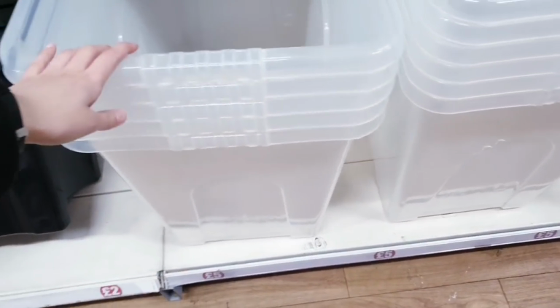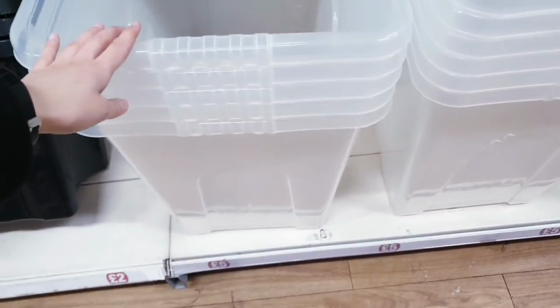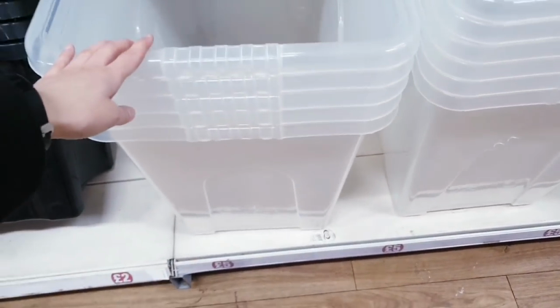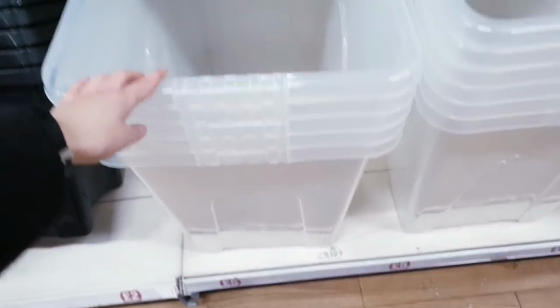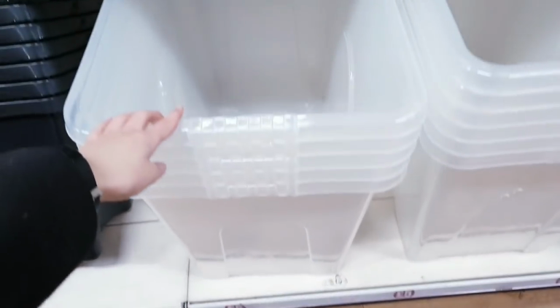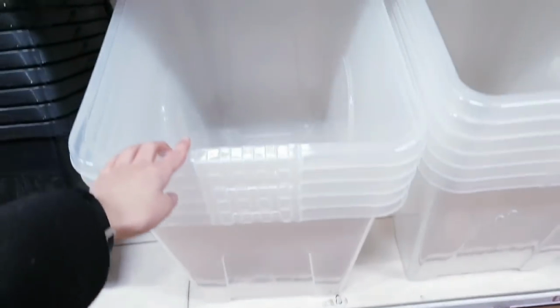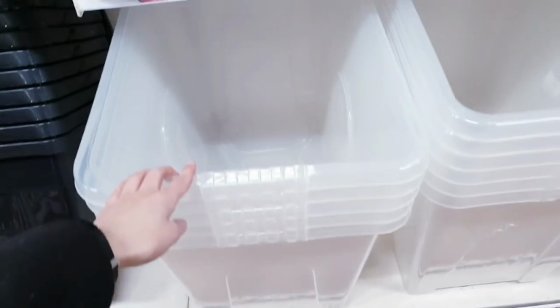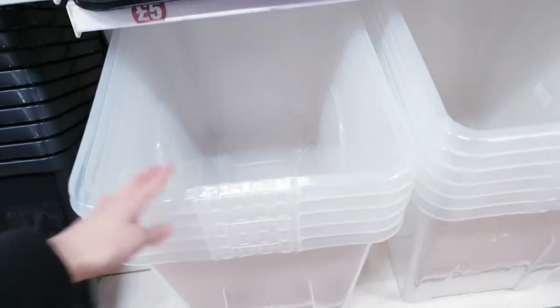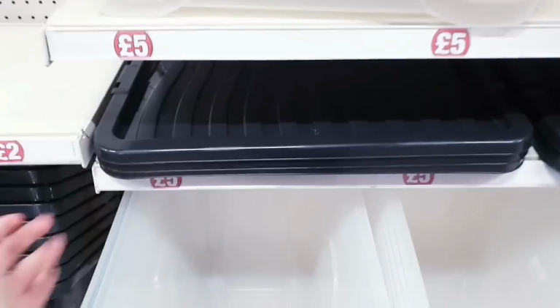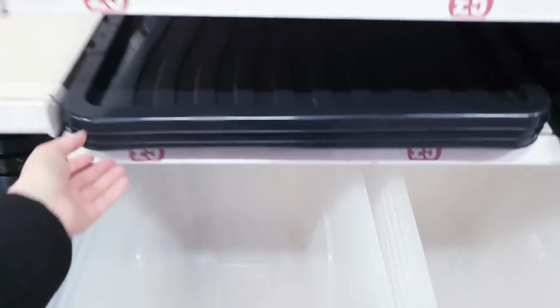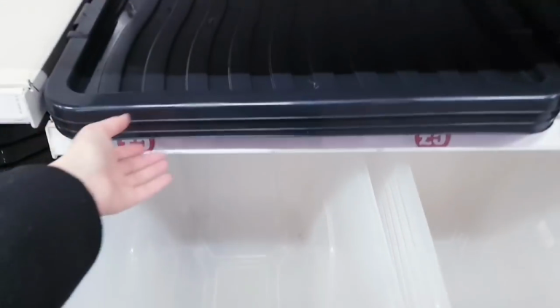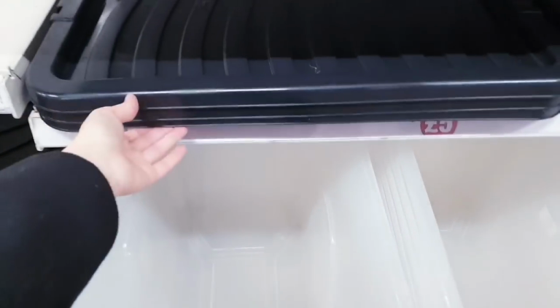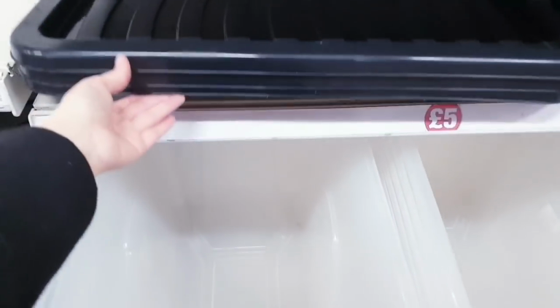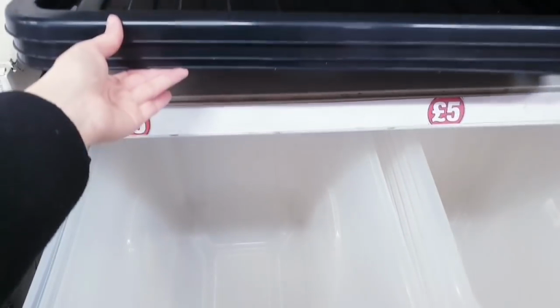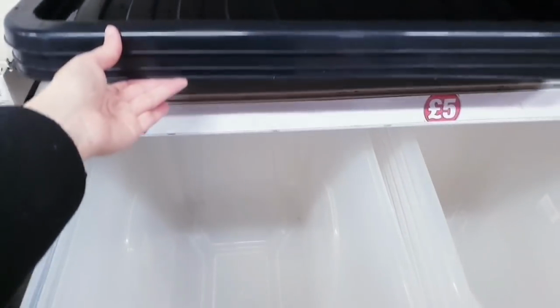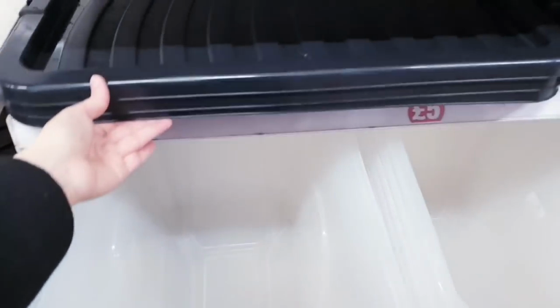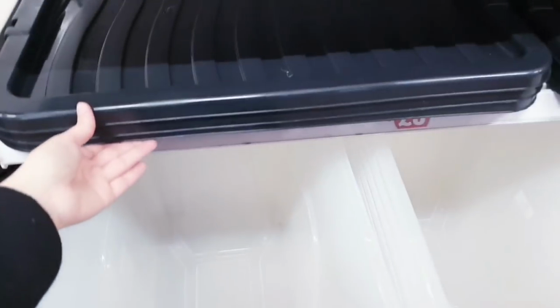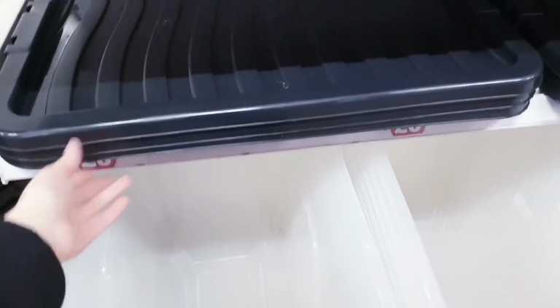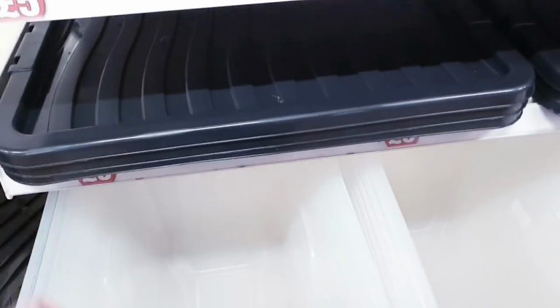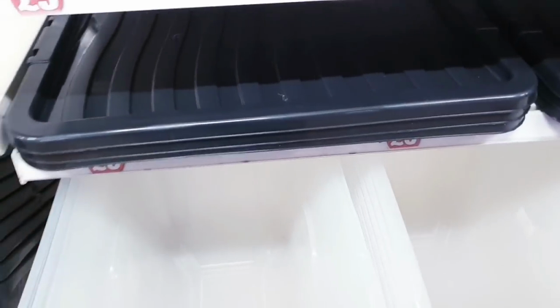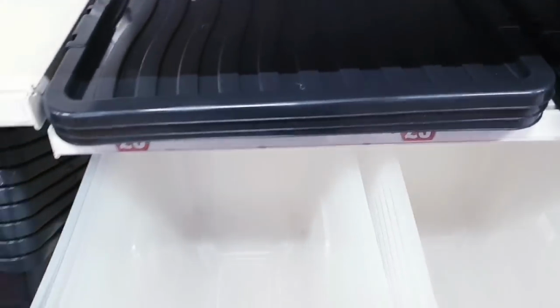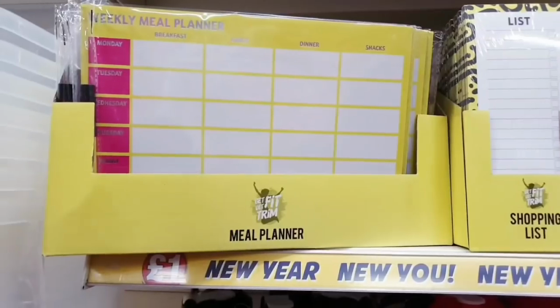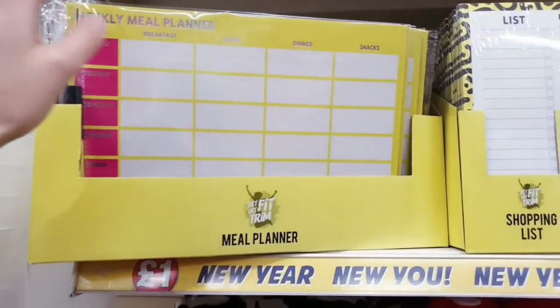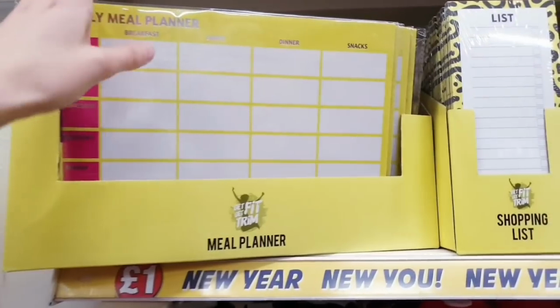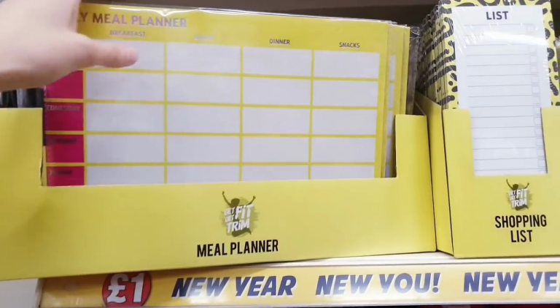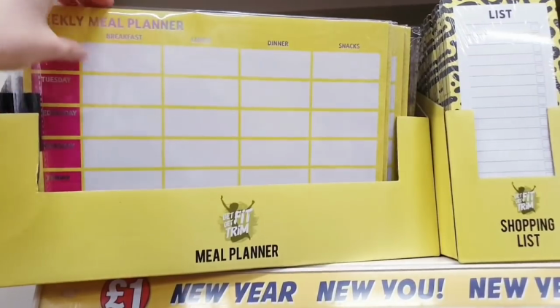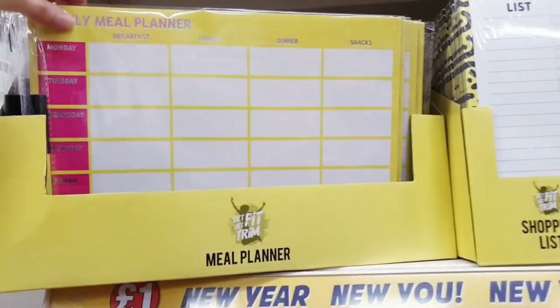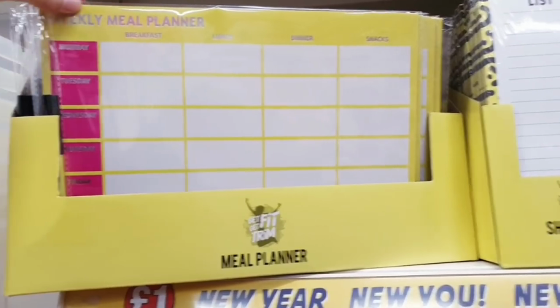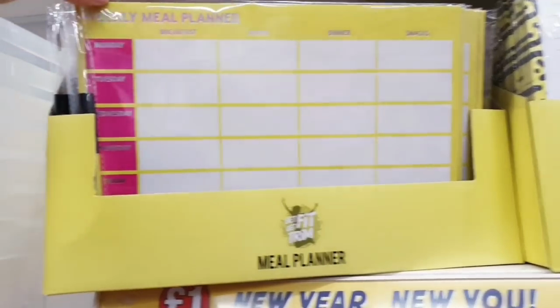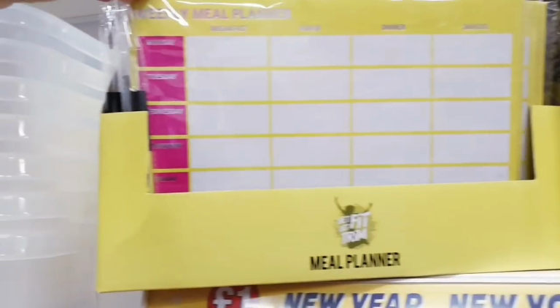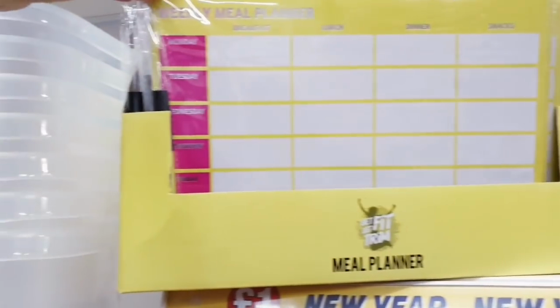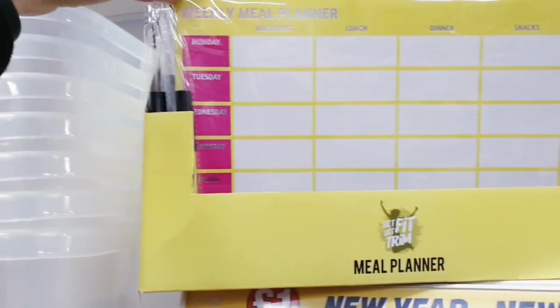Five pounds for this clothing rail. Got a wrapping paper storage bag for two pounds, a Christmas tree storage bag for two pounds, a wreath storage bag for two pounds. These are really good value — two pounds for a big box with a lid. Another massive storage box here for five pounds — I think the lids come with it.